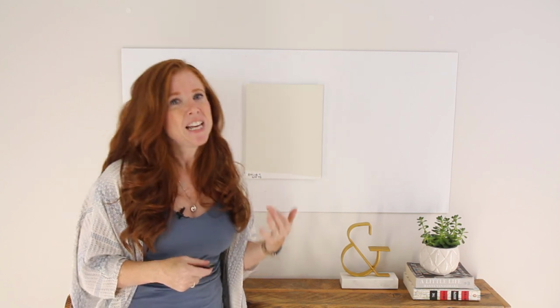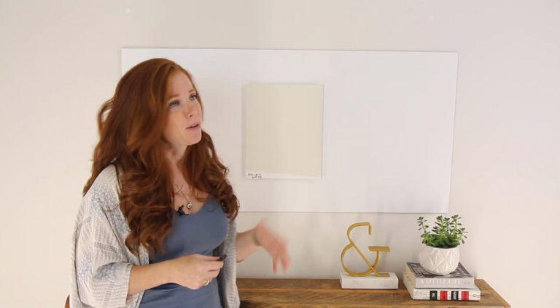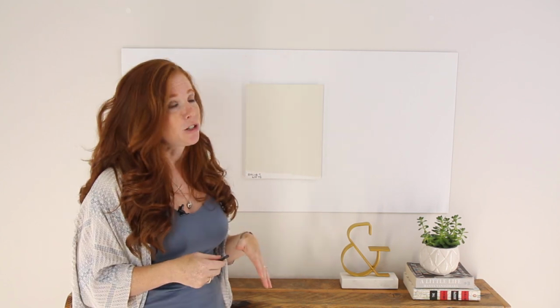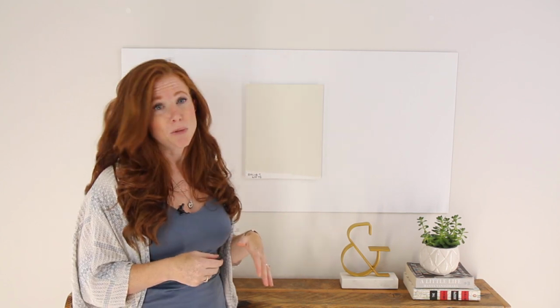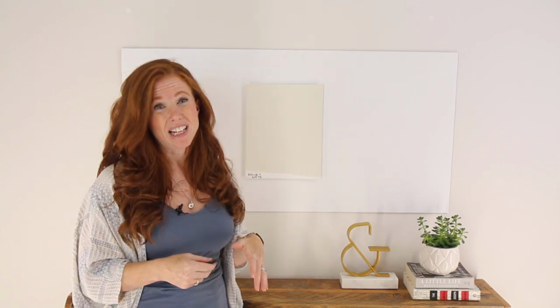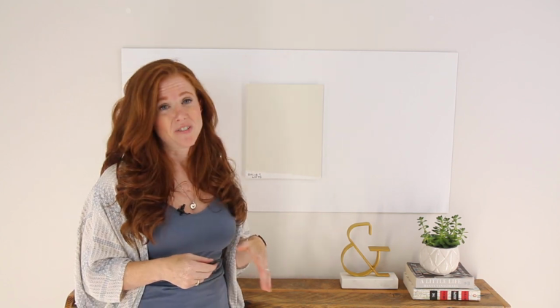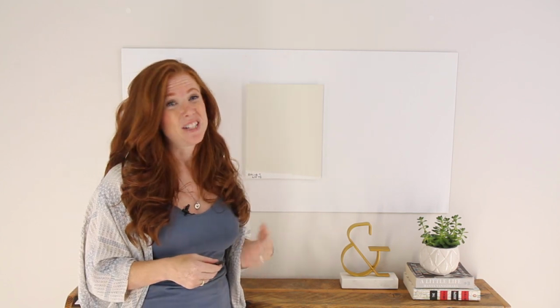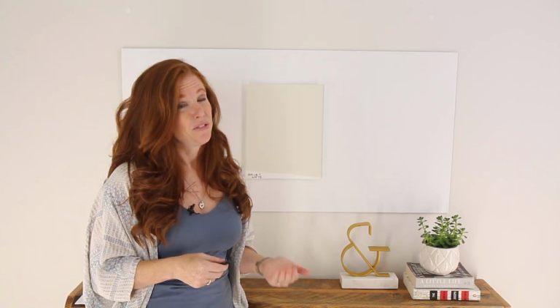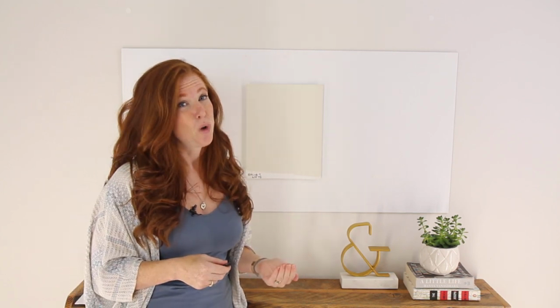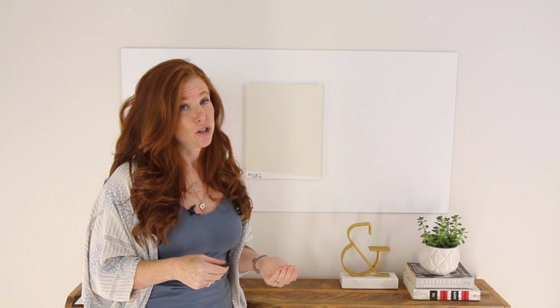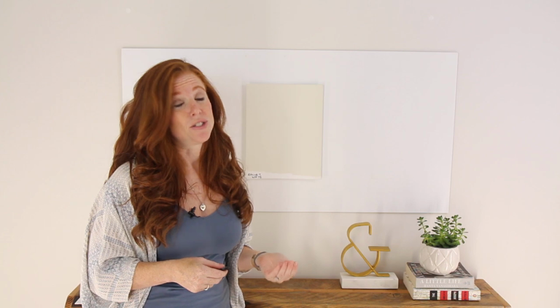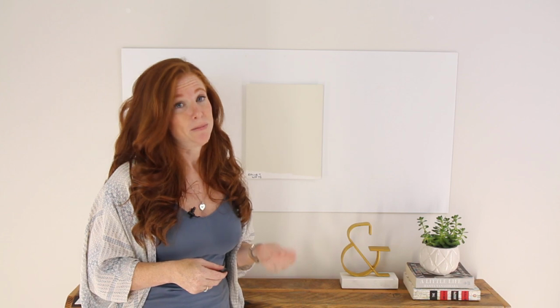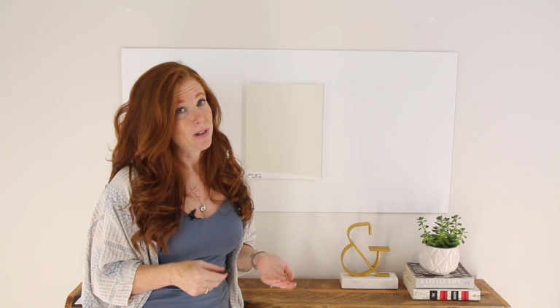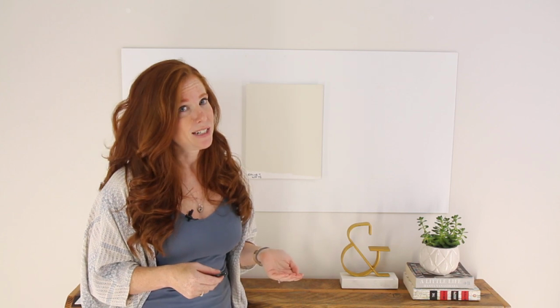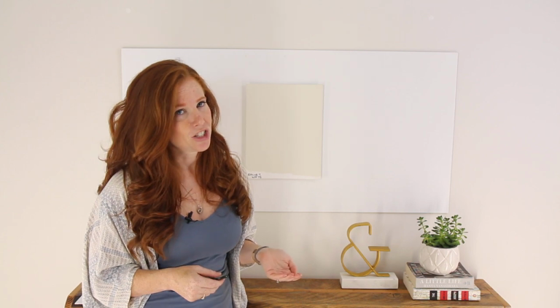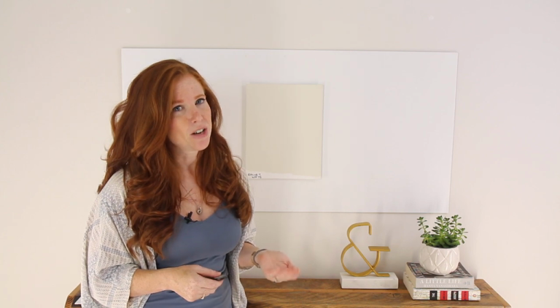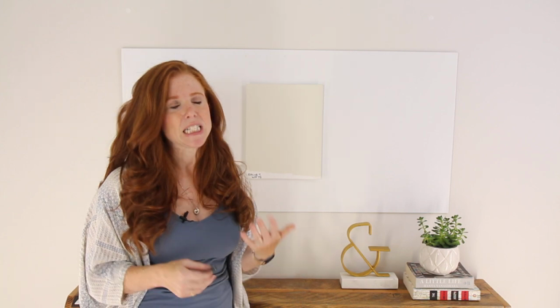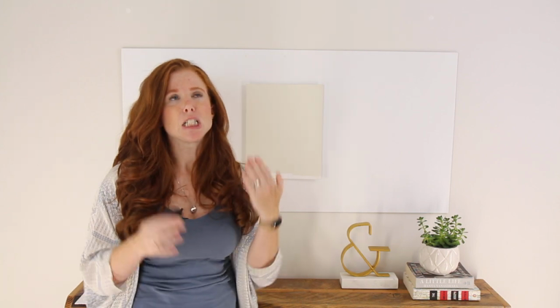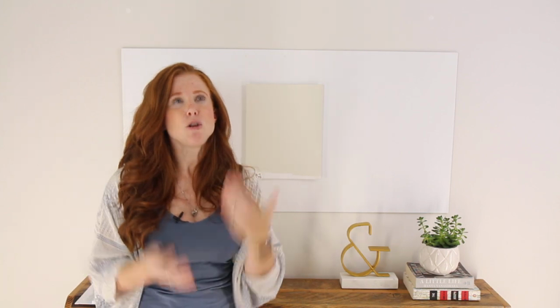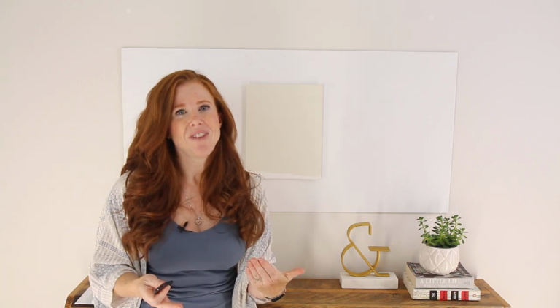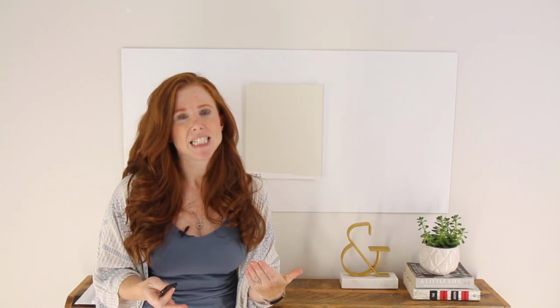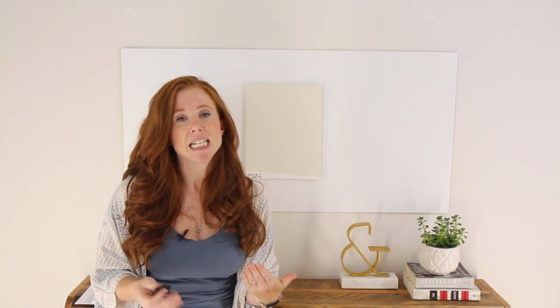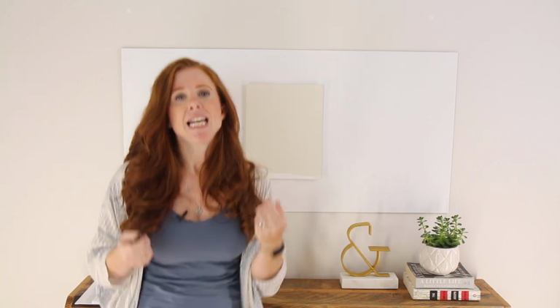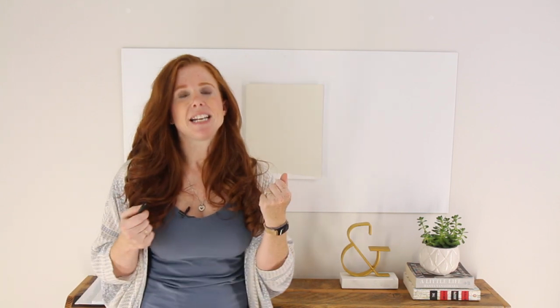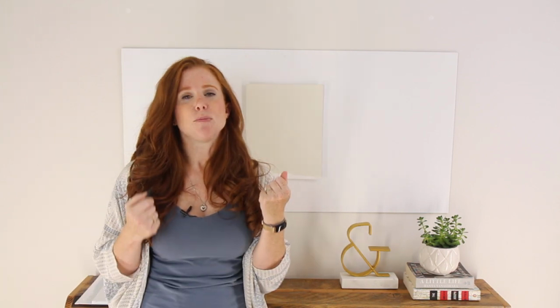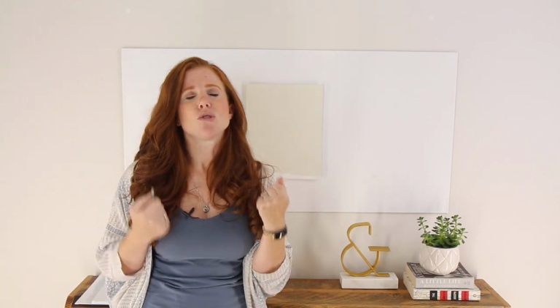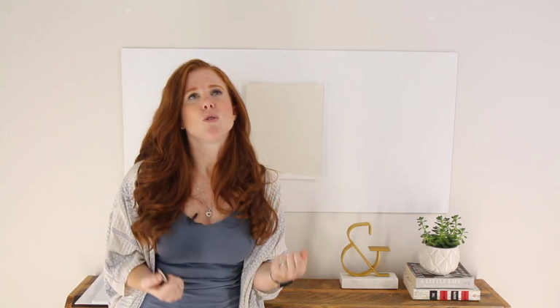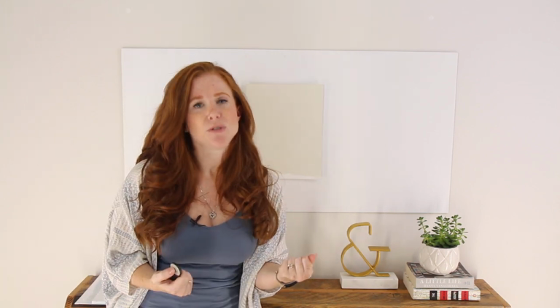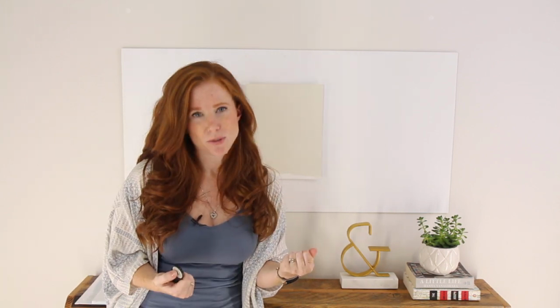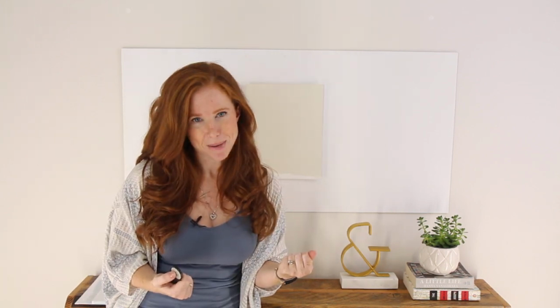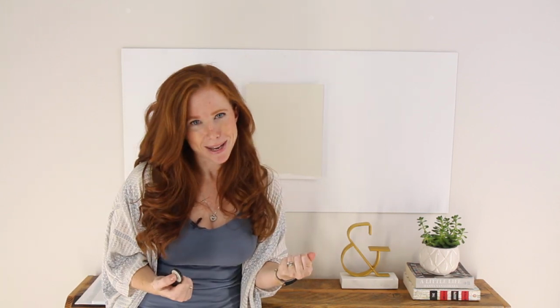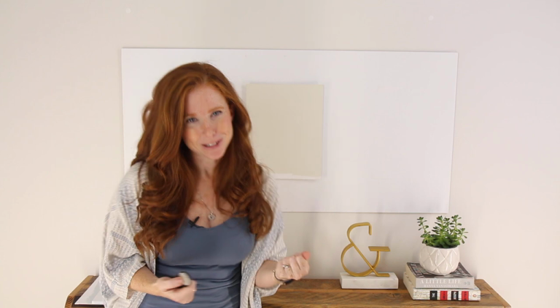If you want to learn more about LRV, I do have a few articles on my website to check out. It's super fascinating and can help you so much with choosing a paint color.